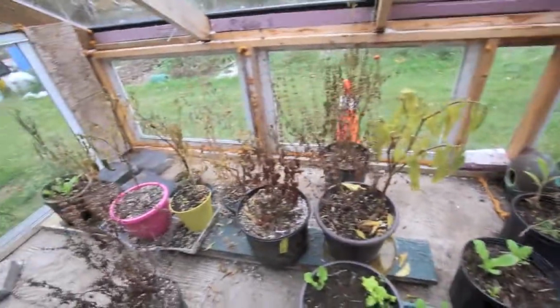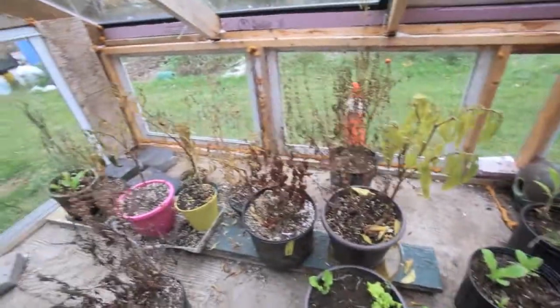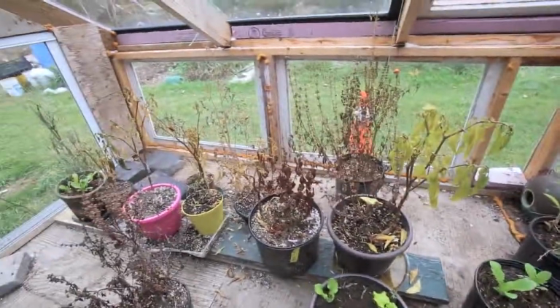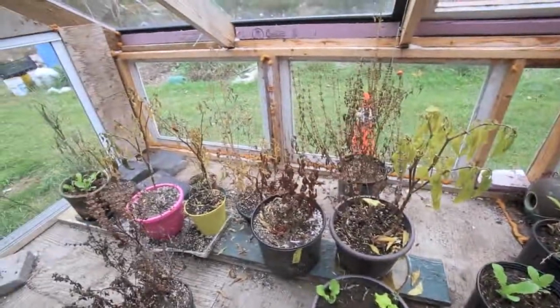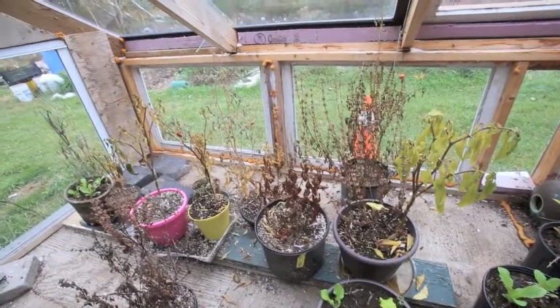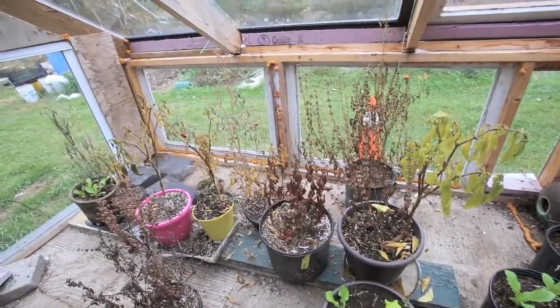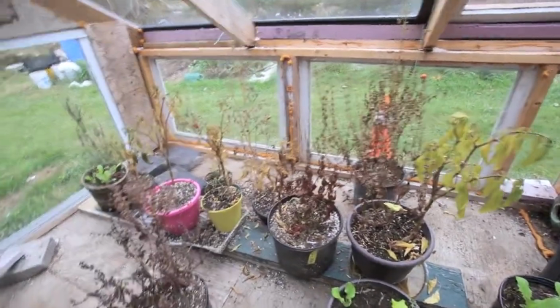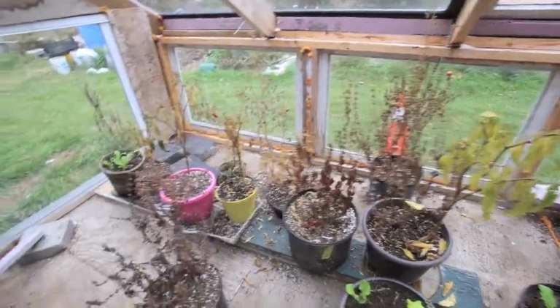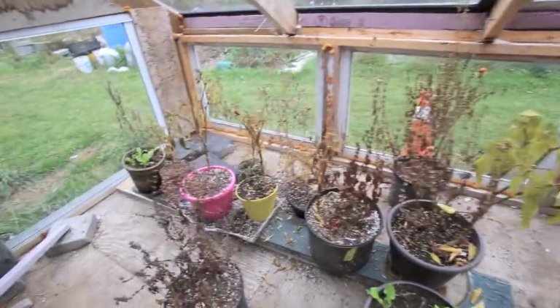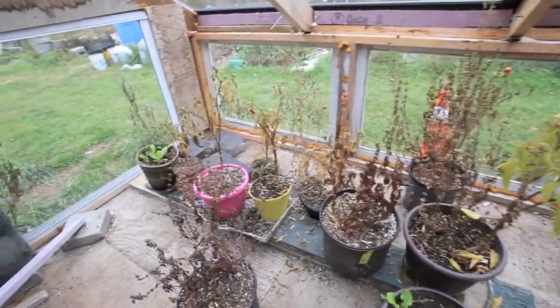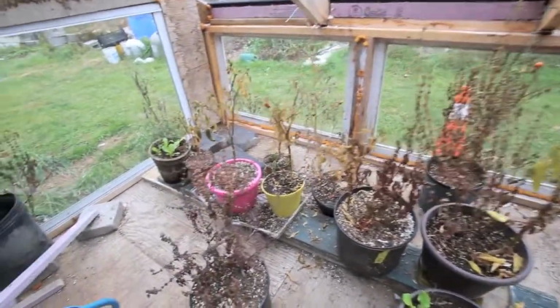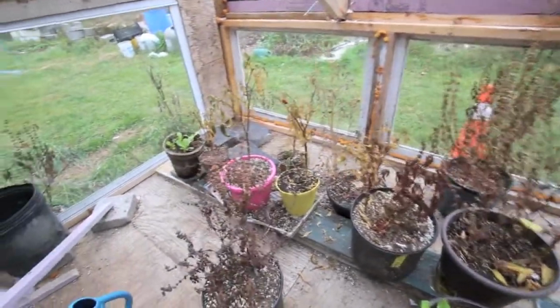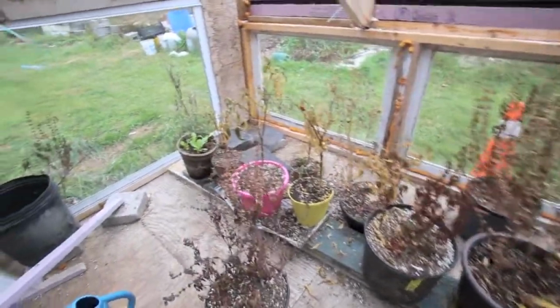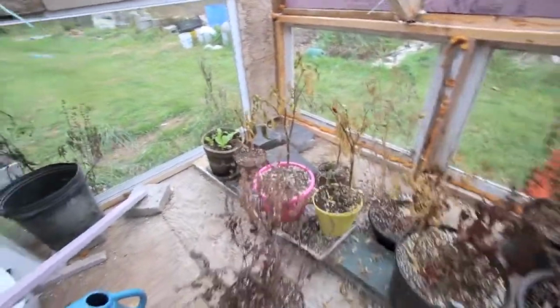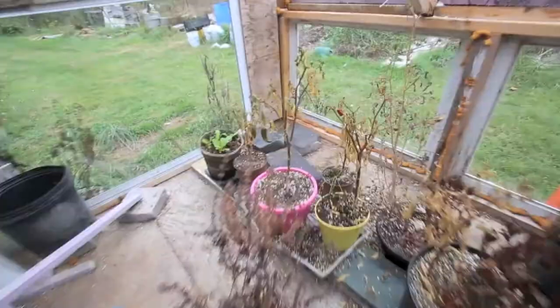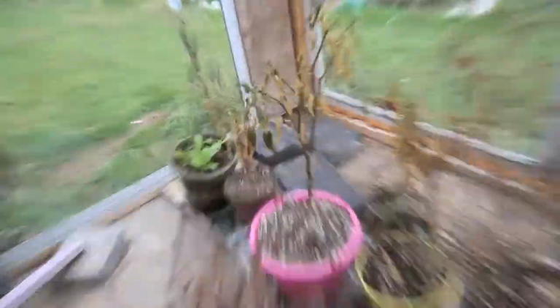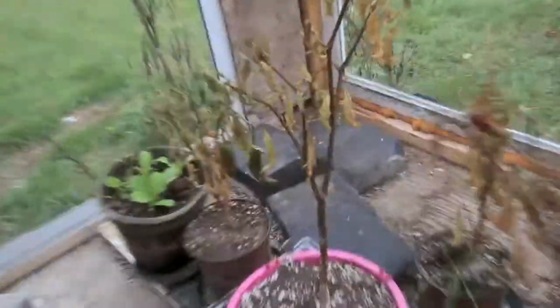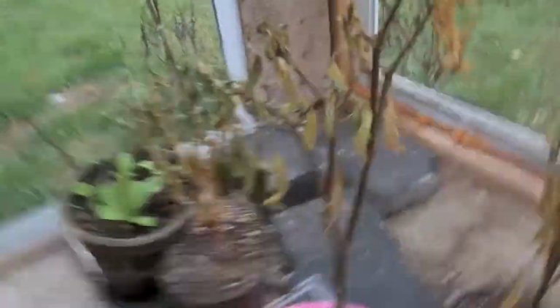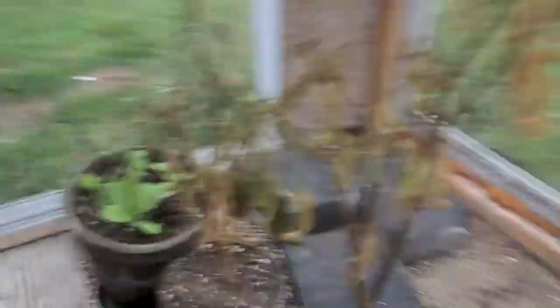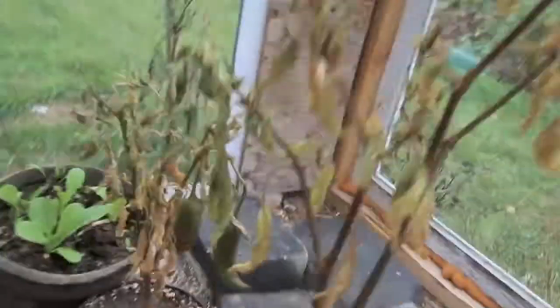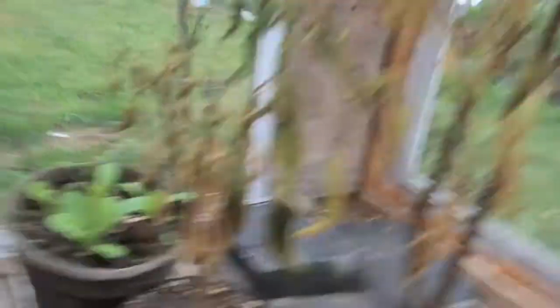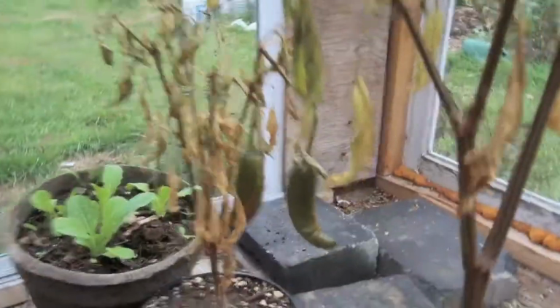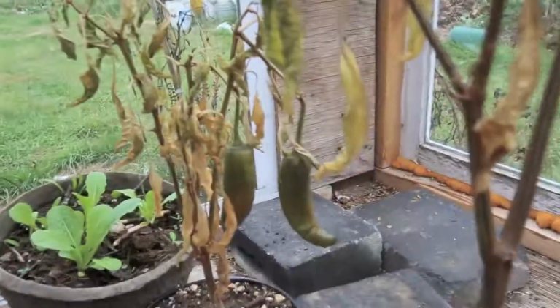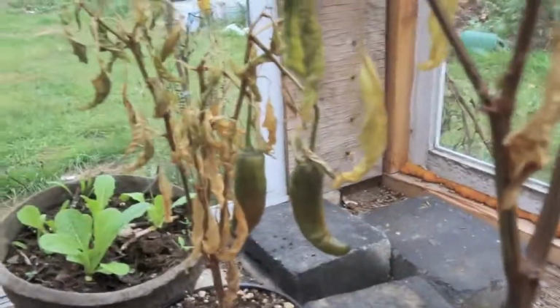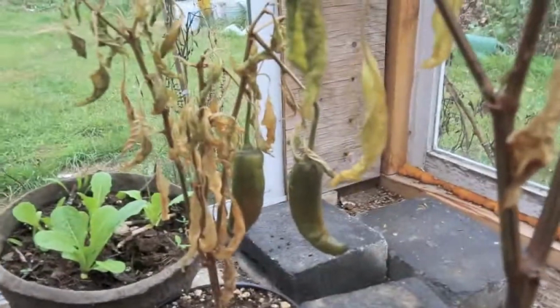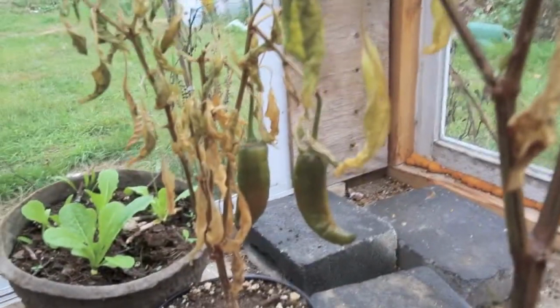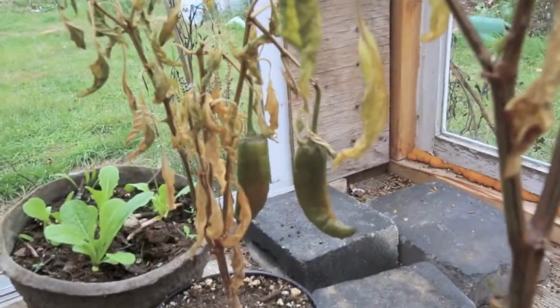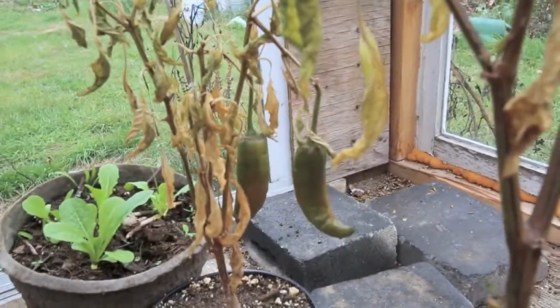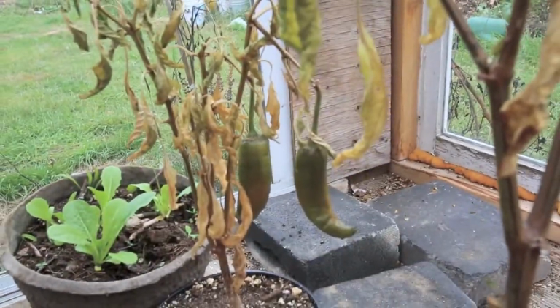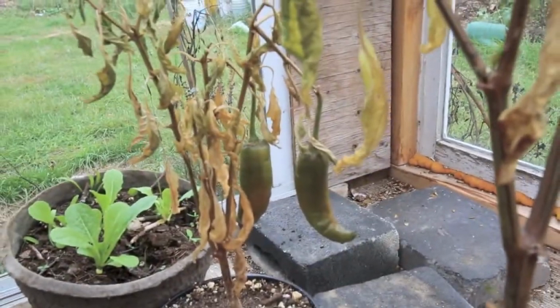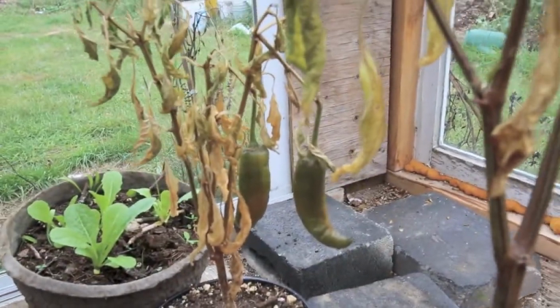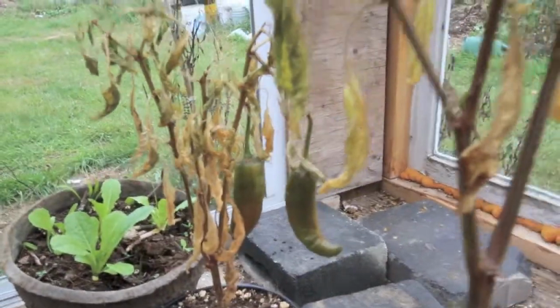I had basil in here — basil loved it, nice and warm. I've got some peppers here as well just still hanging on, but they're pretty much done, pretty much mushy.